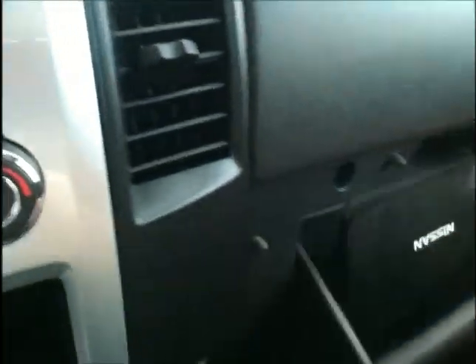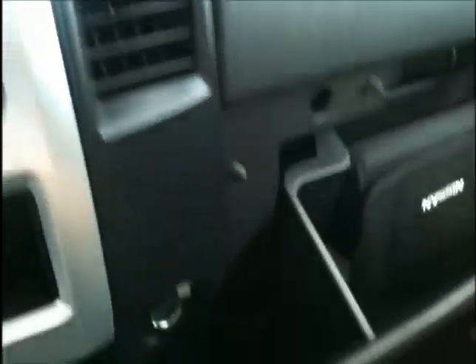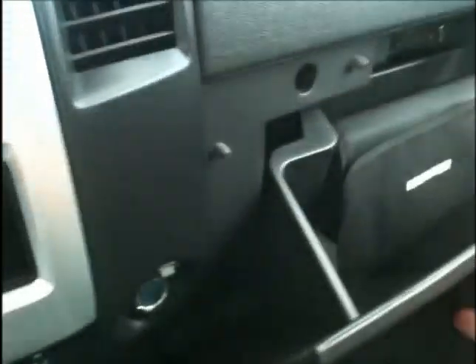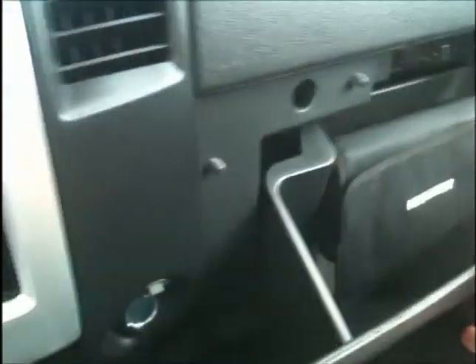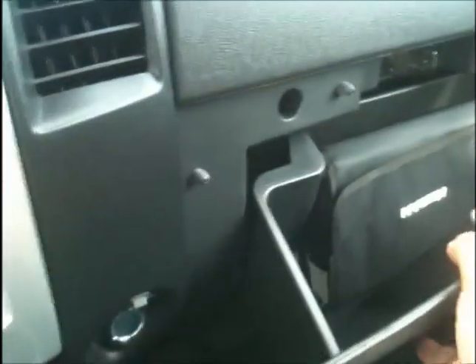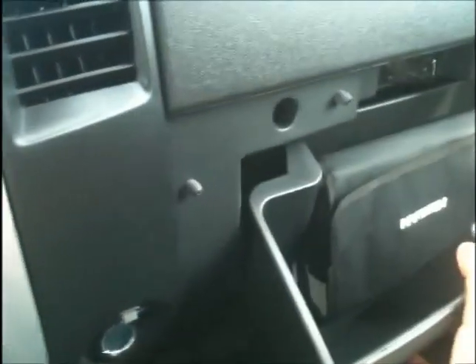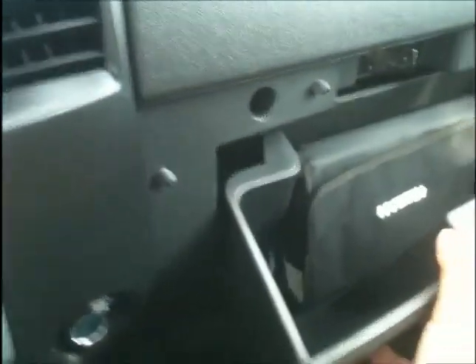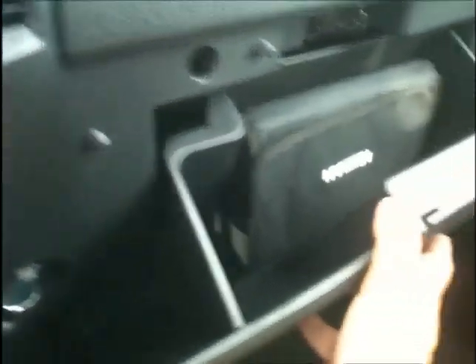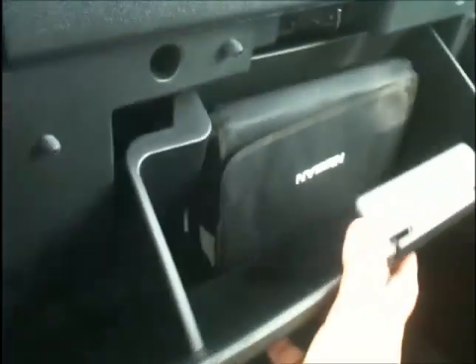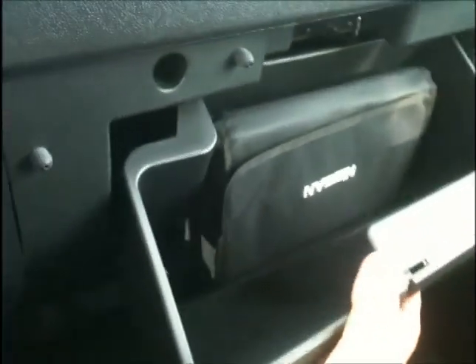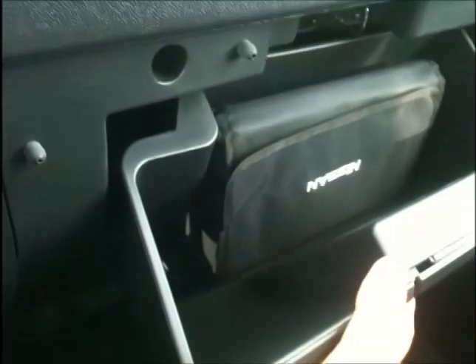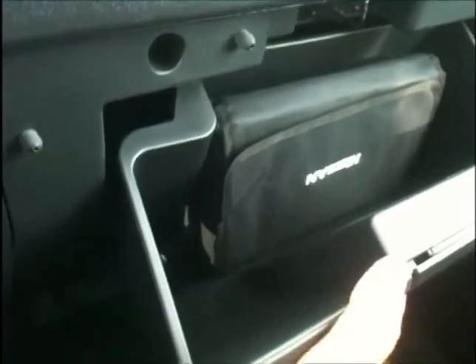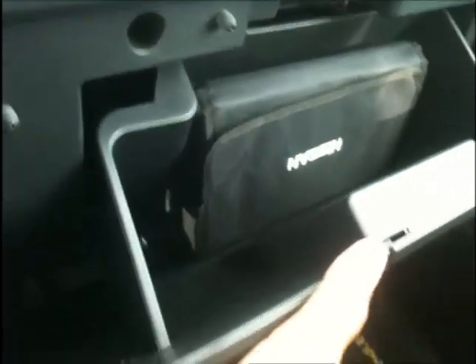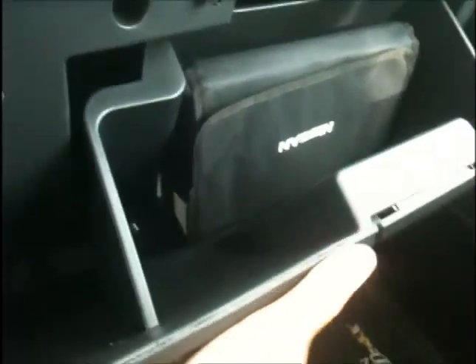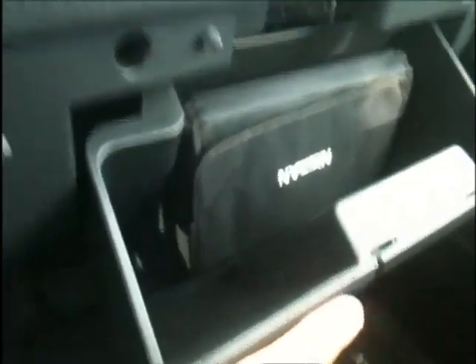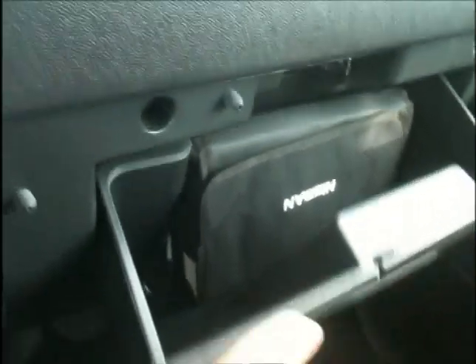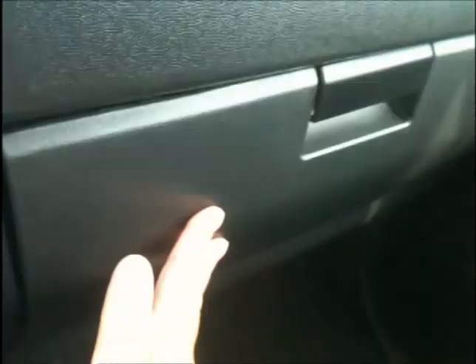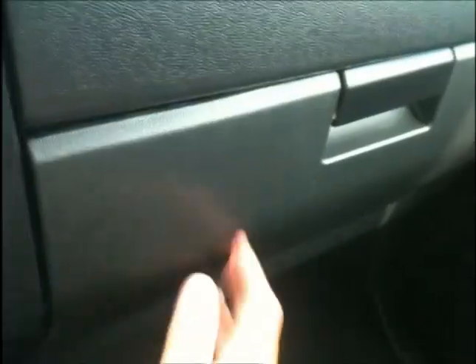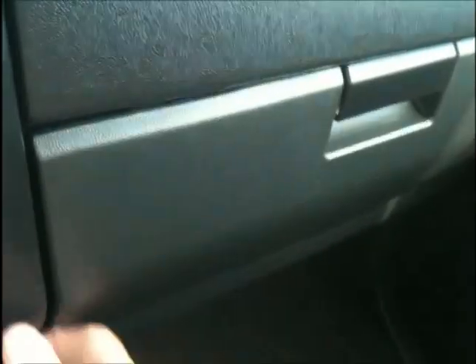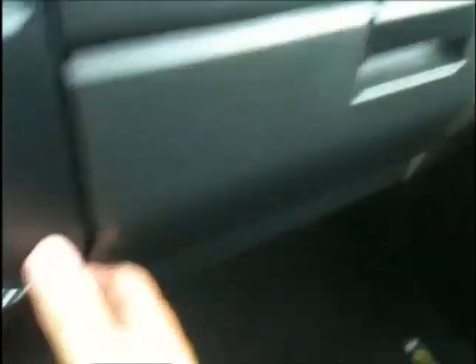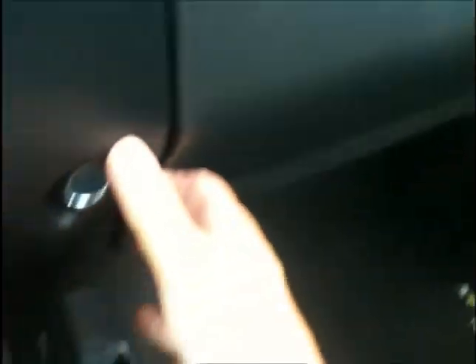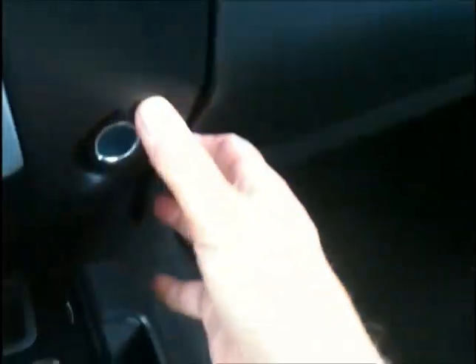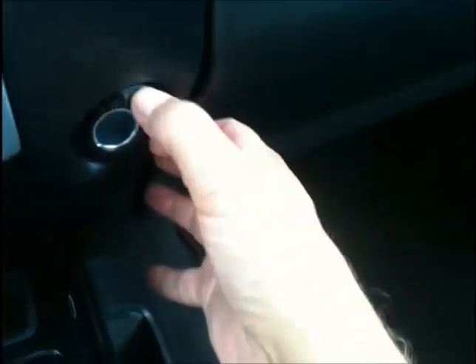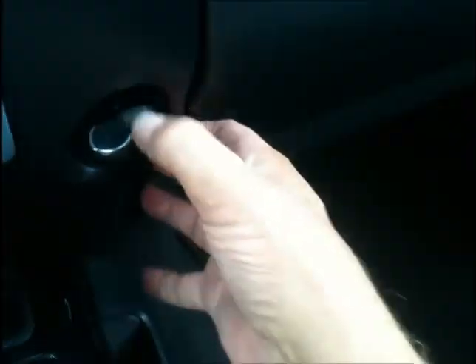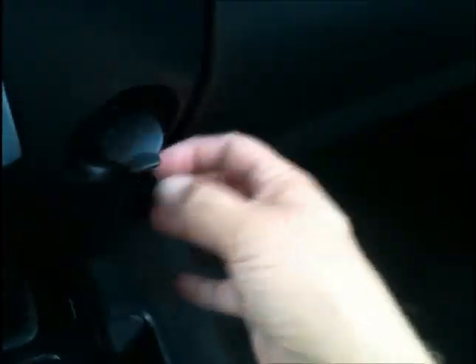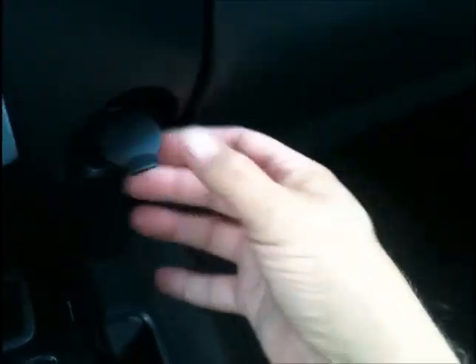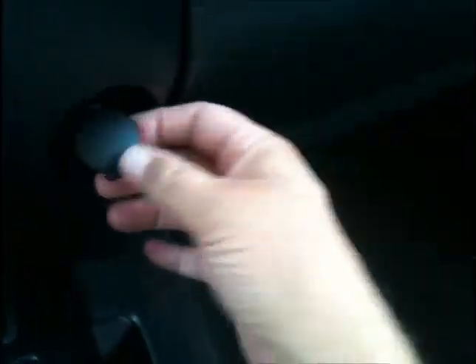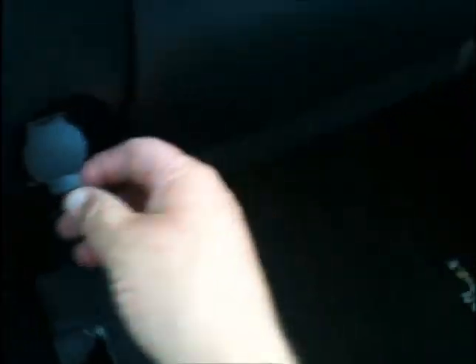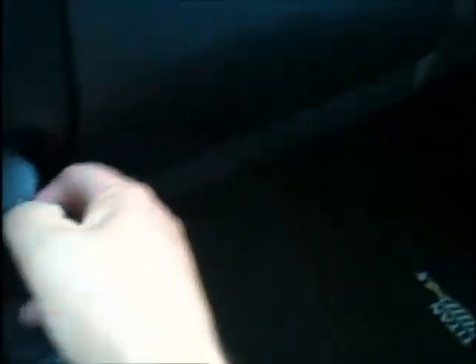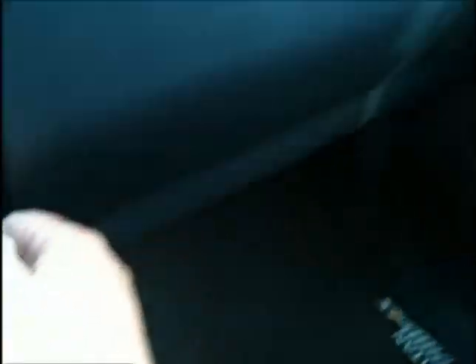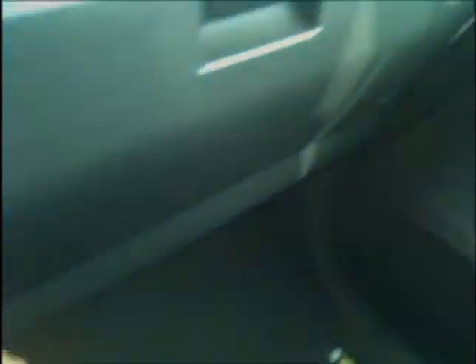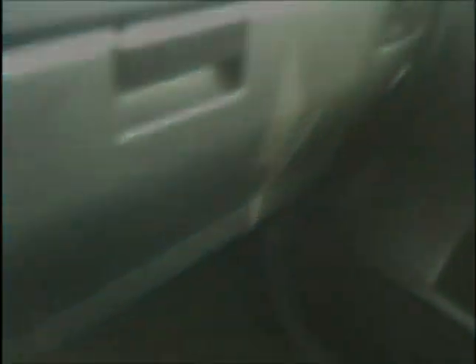Continuing around, the dash carries the same style with a really nice deep glove box and additional power outlets scattered throughout.